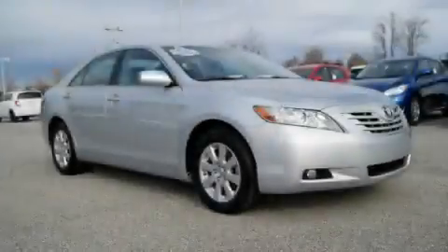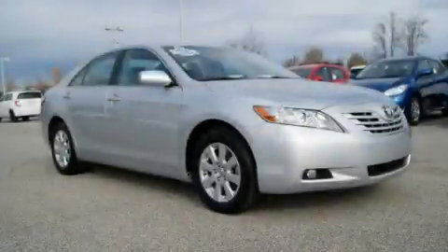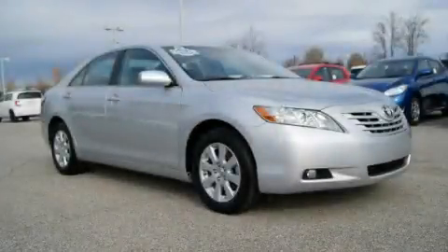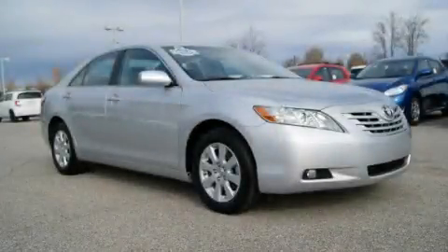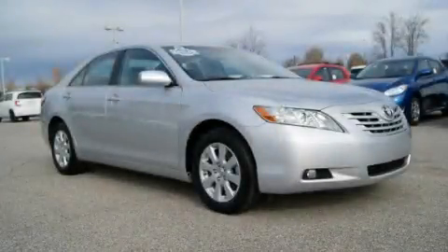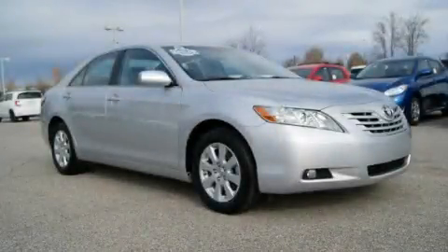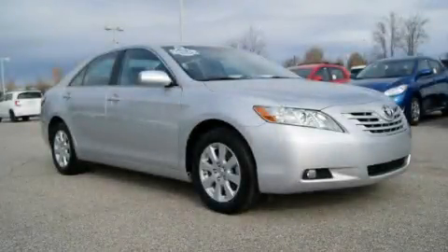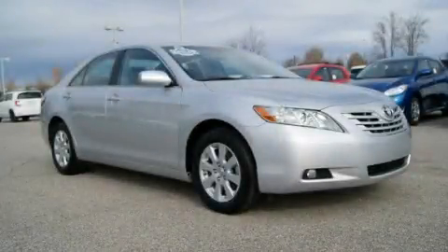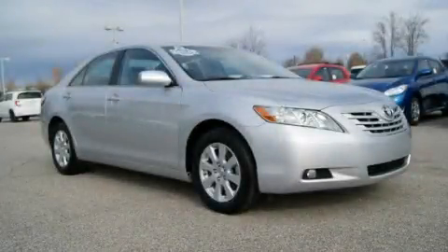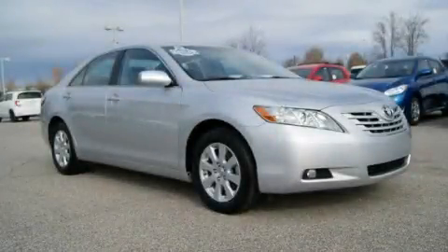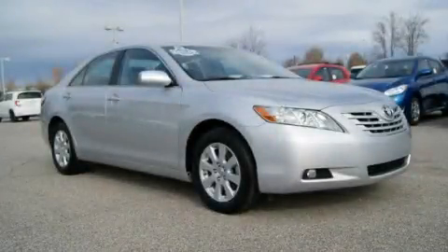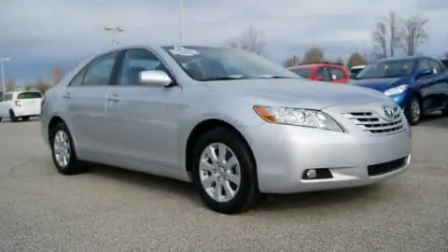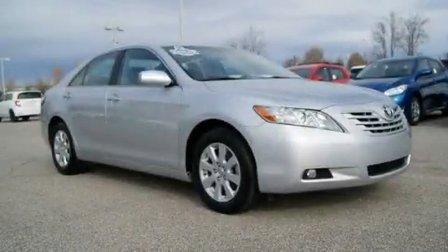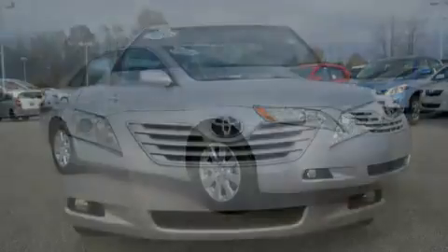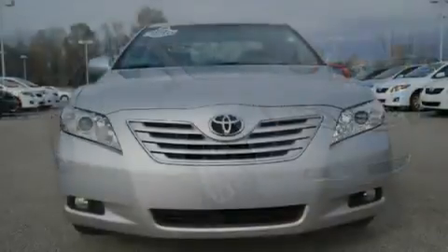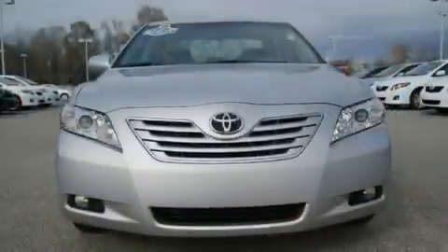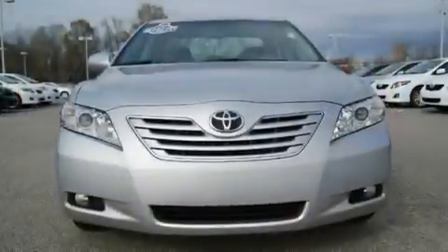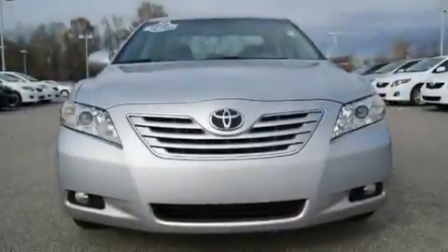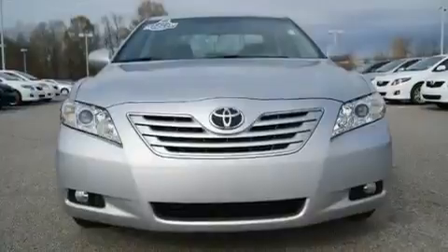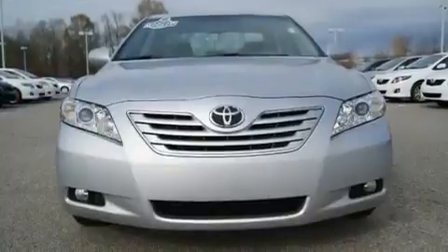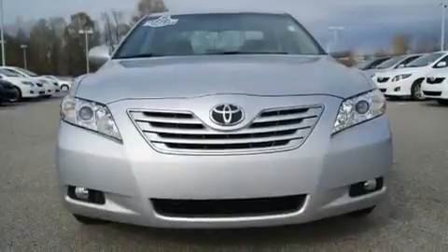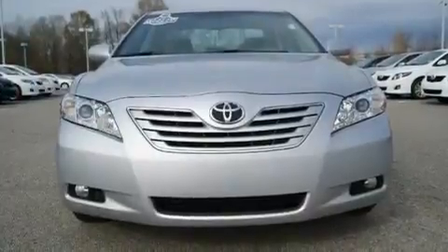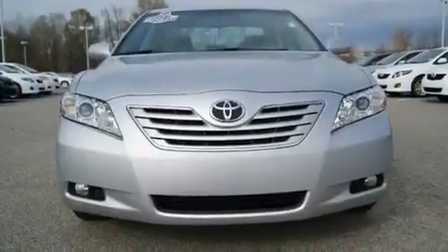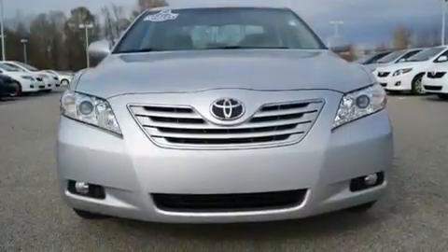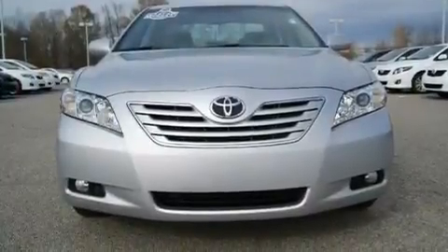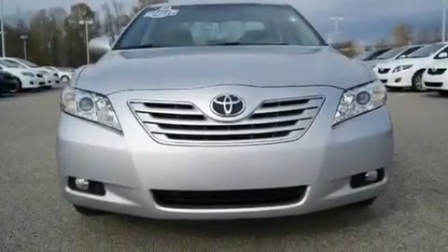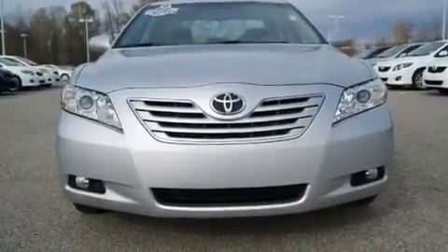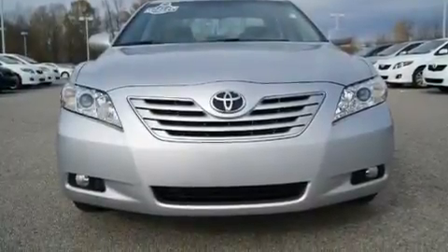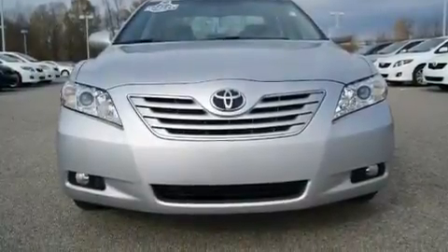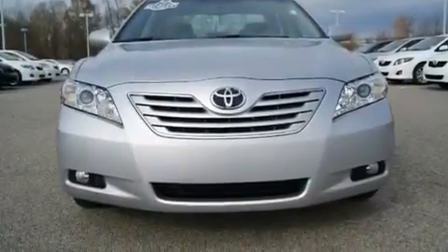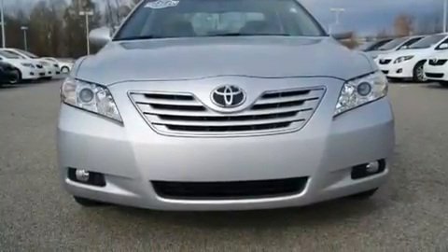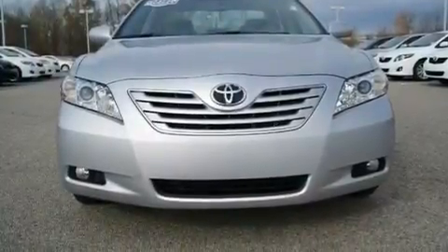This is a 2008 Toyota Camry. It features a 2.4-liter four-cylinder engine and an automatic transmission.